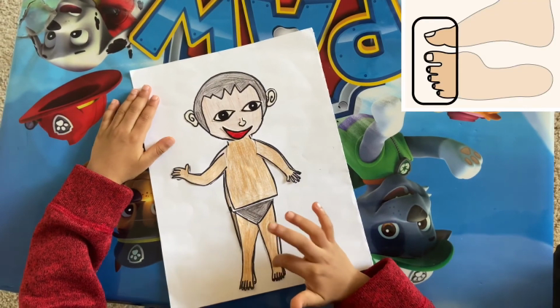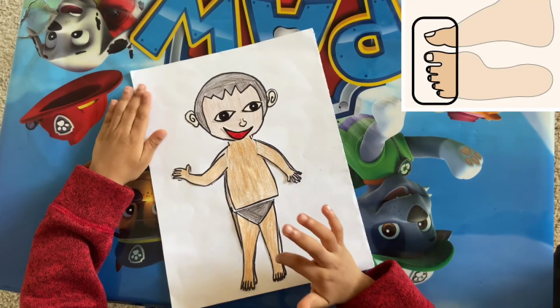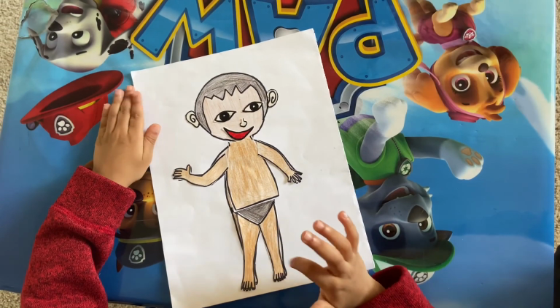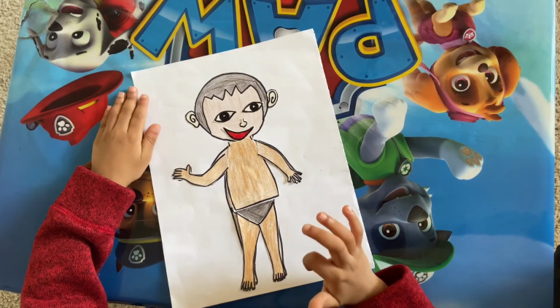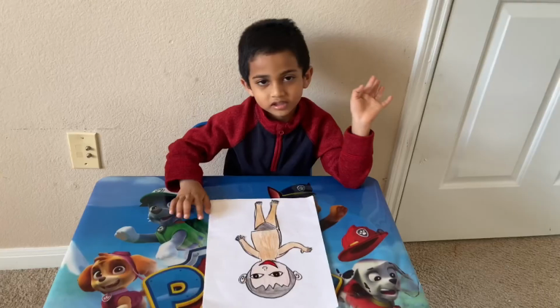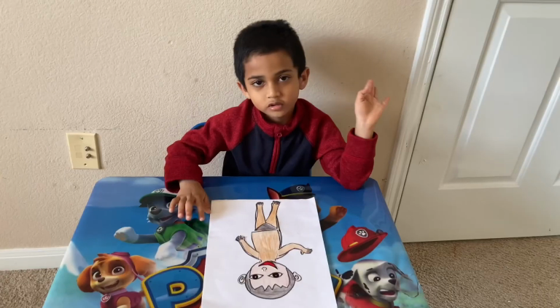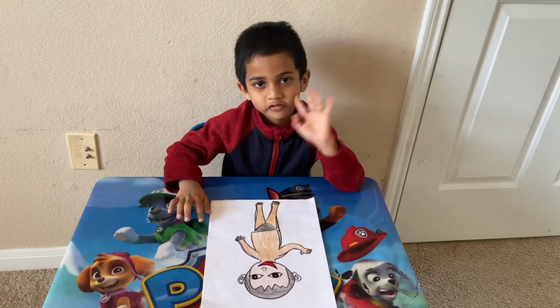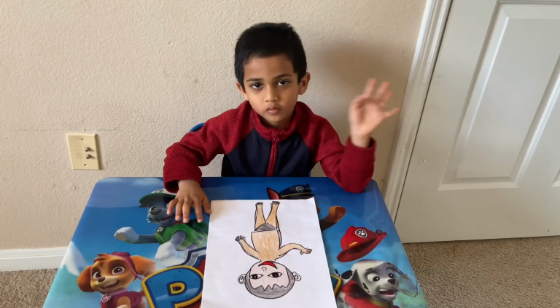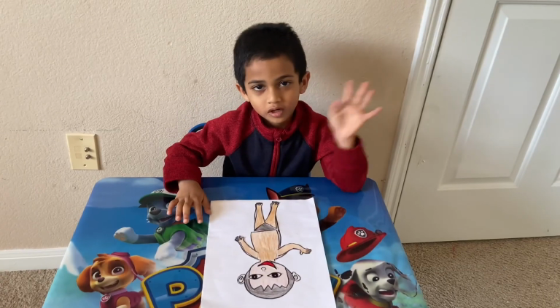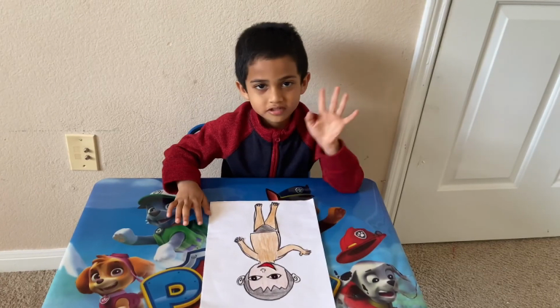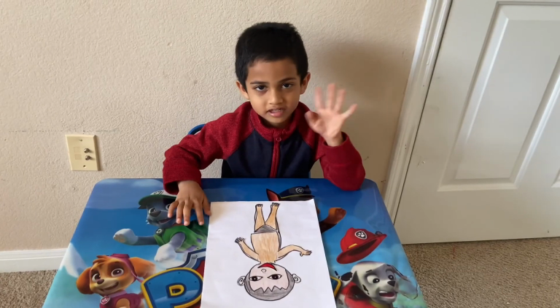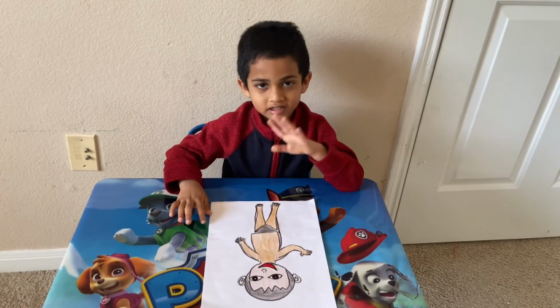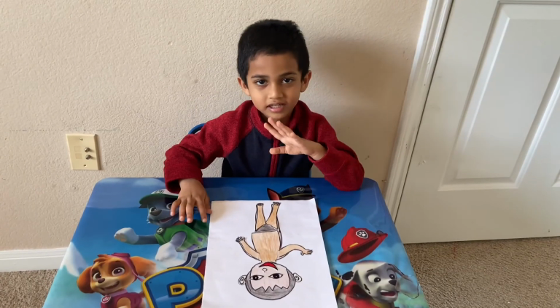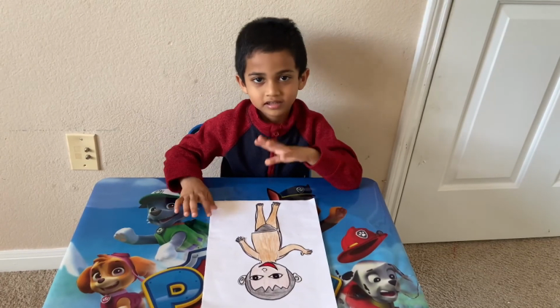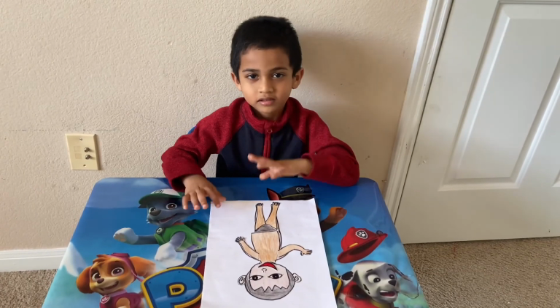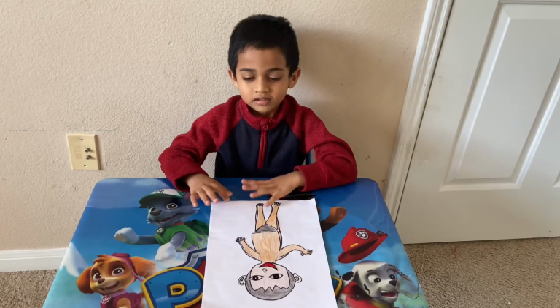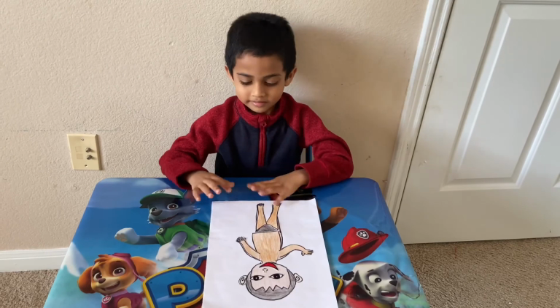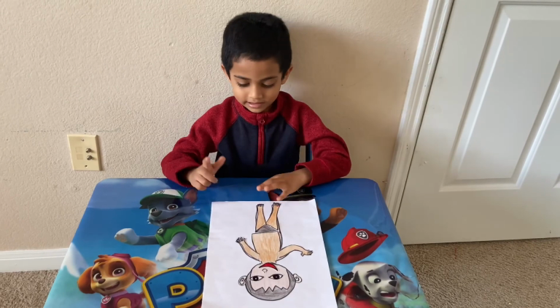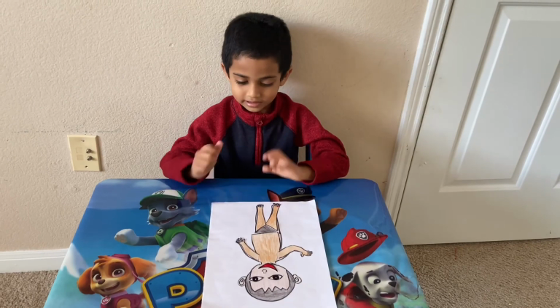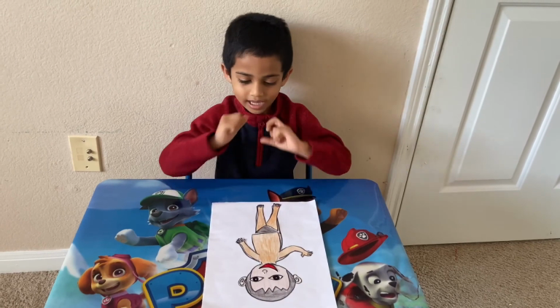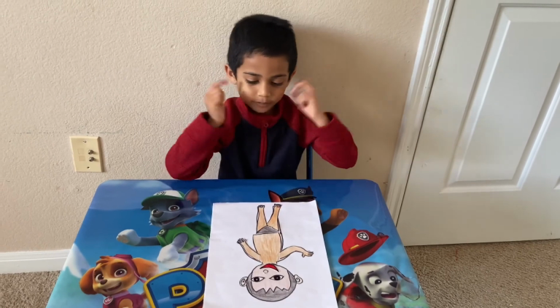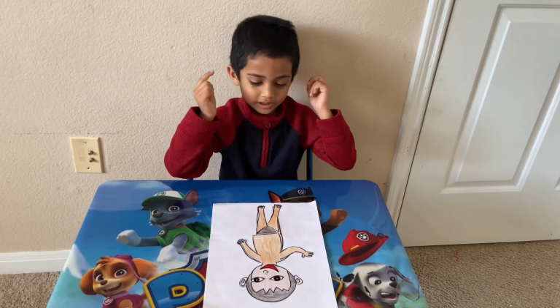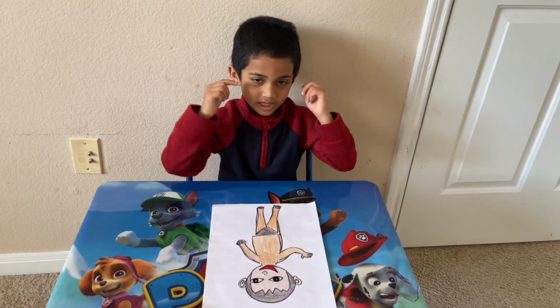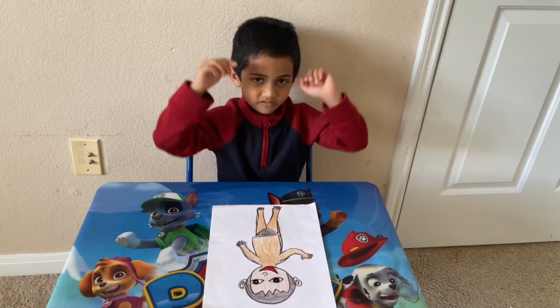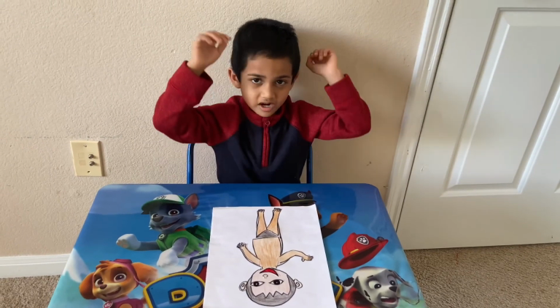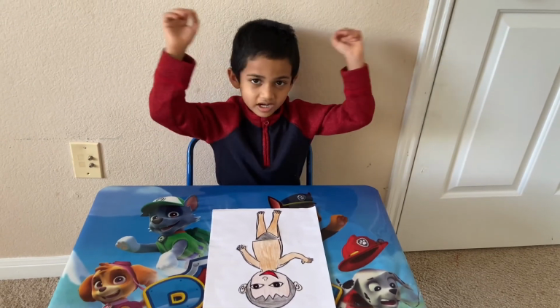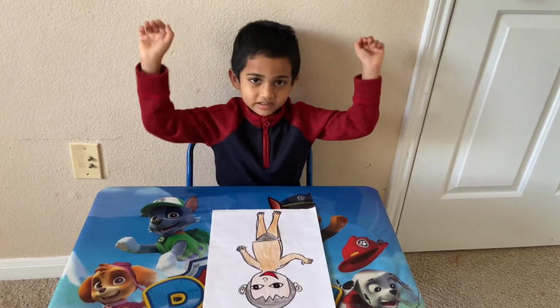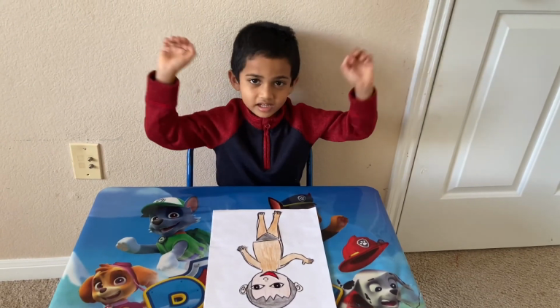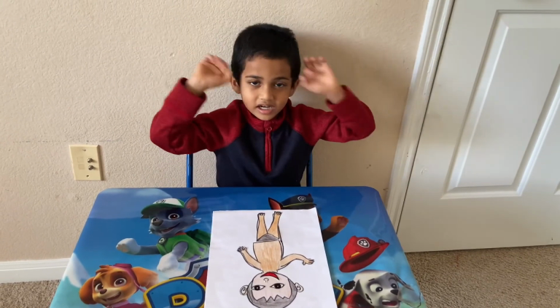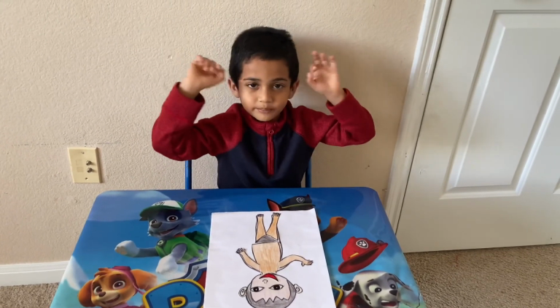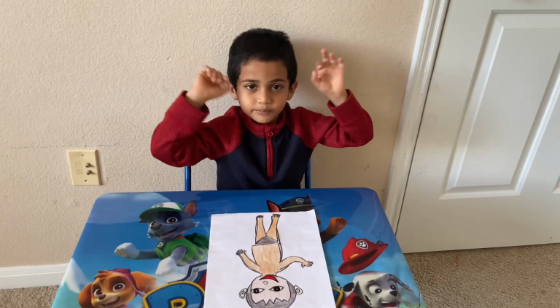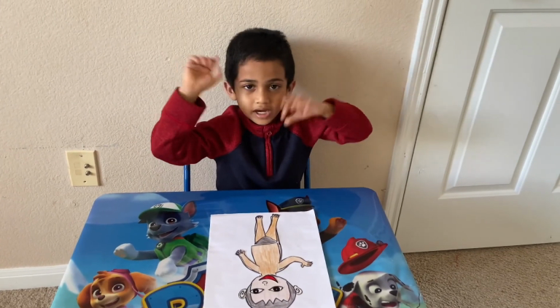Thank you for watching and stay happy and thrive. Bye!